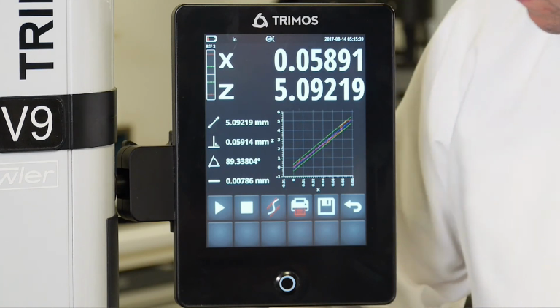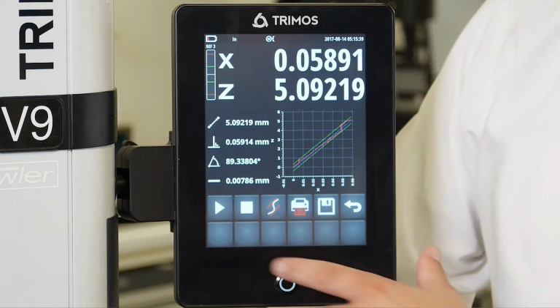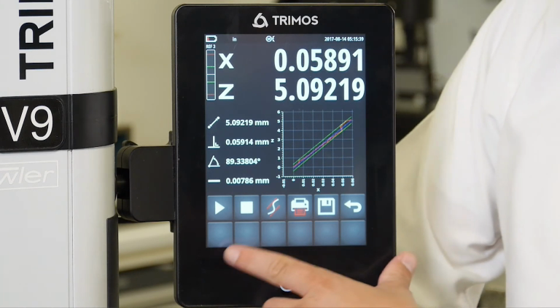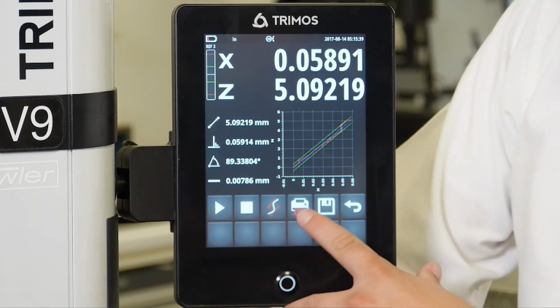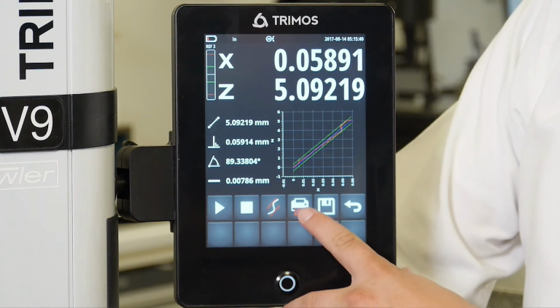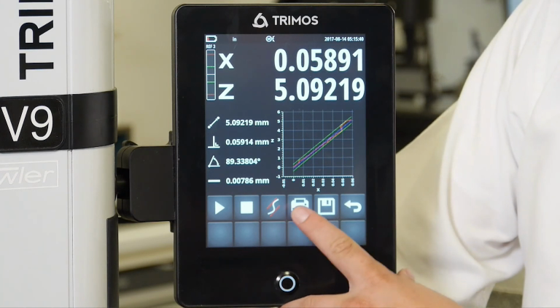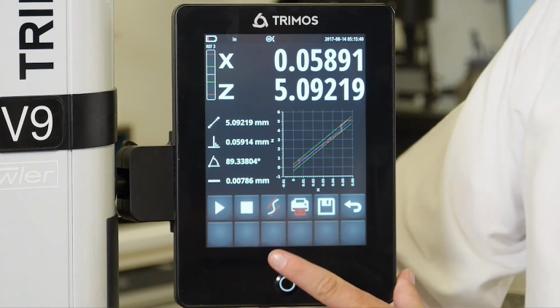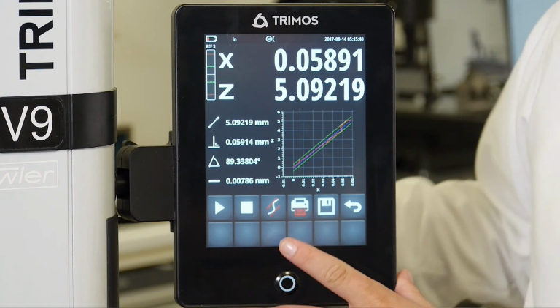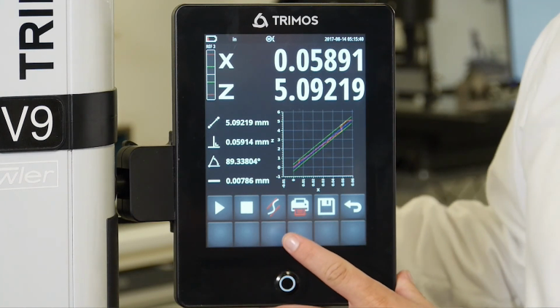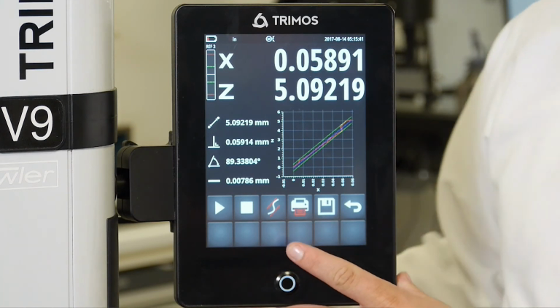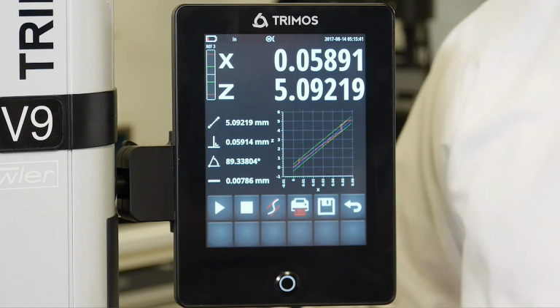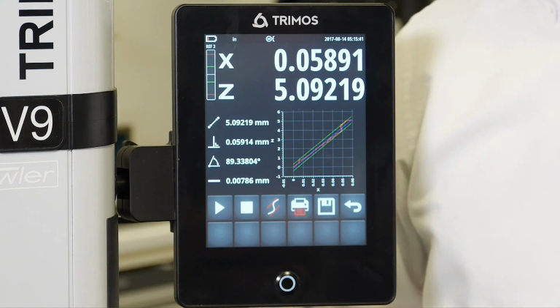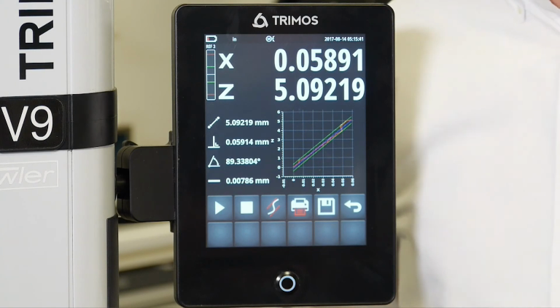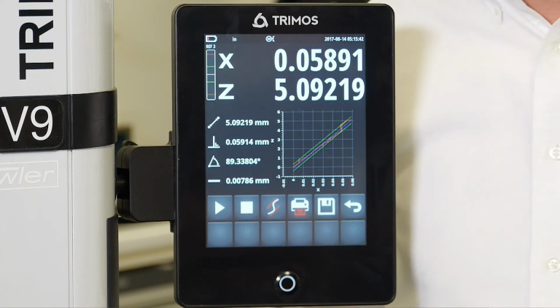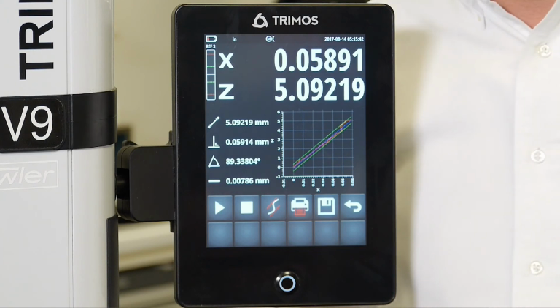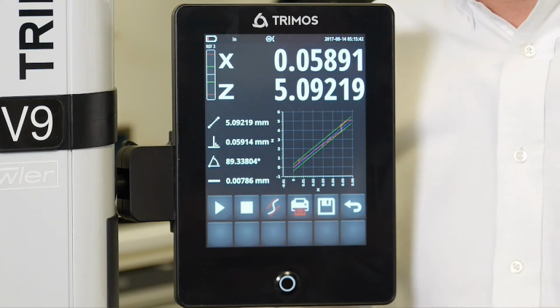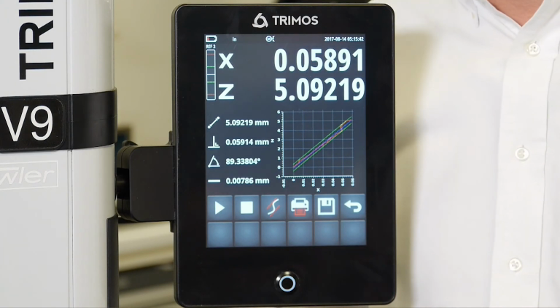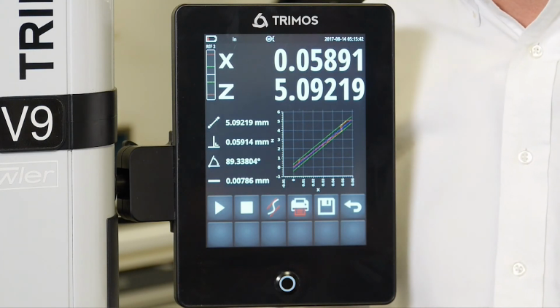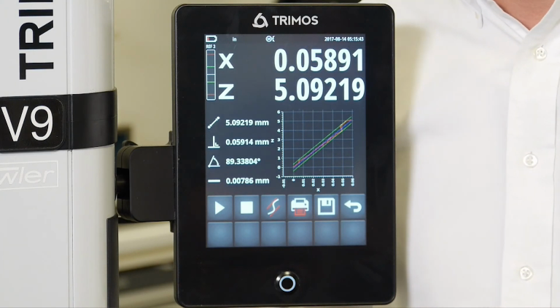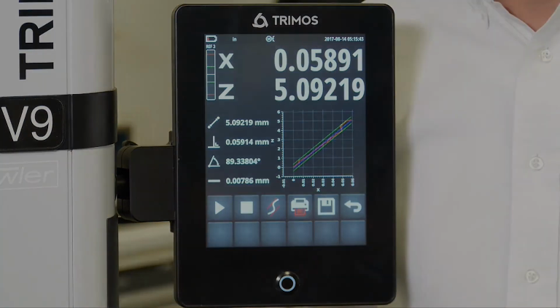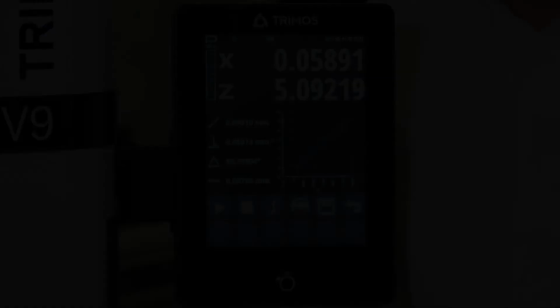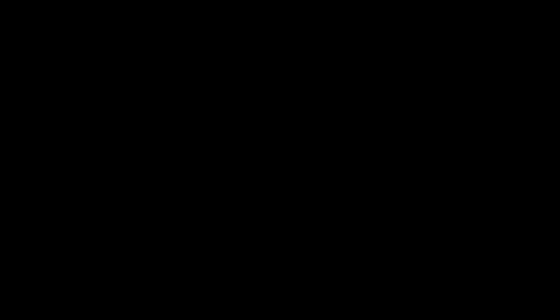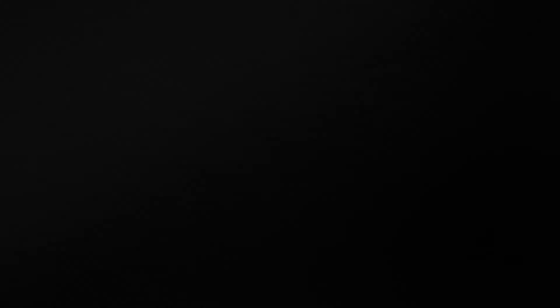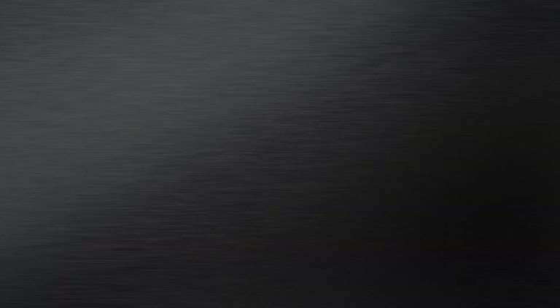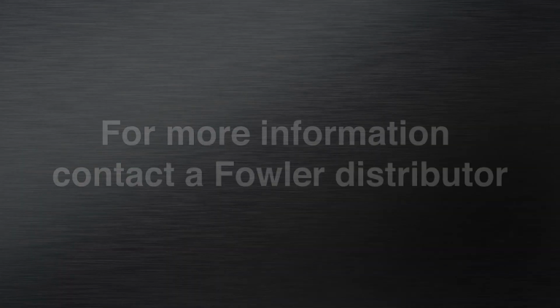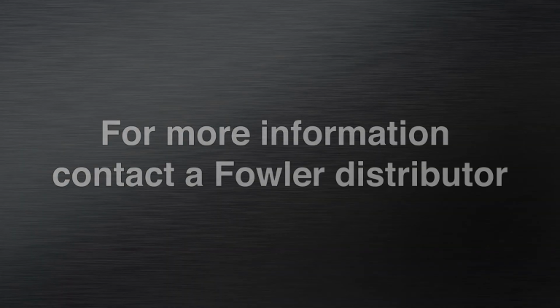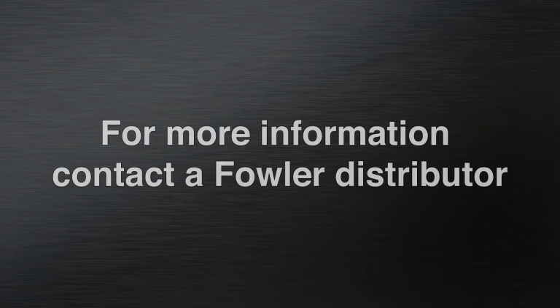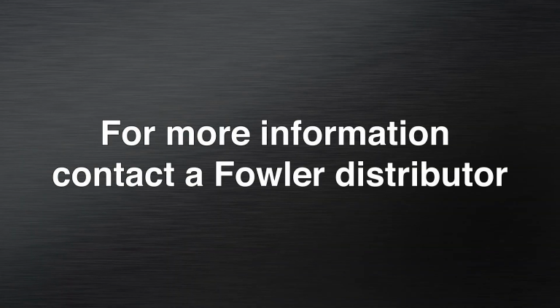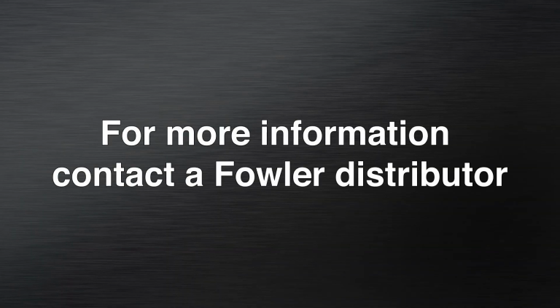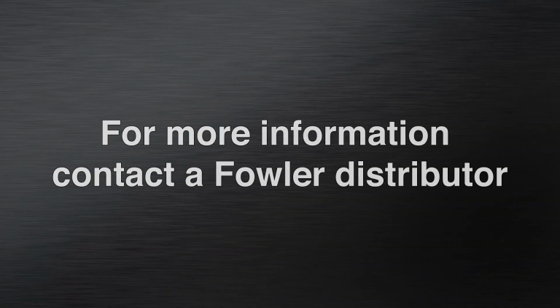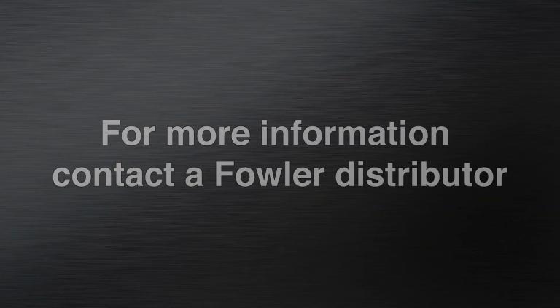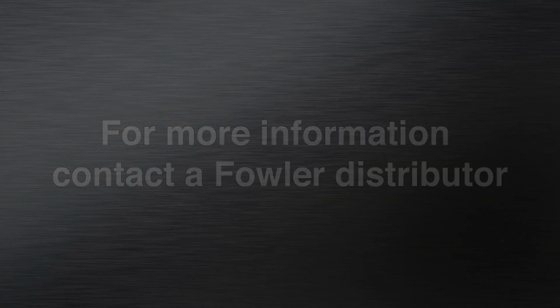This information can be exported to a computer for further review.